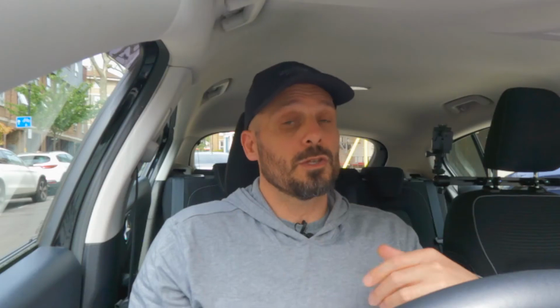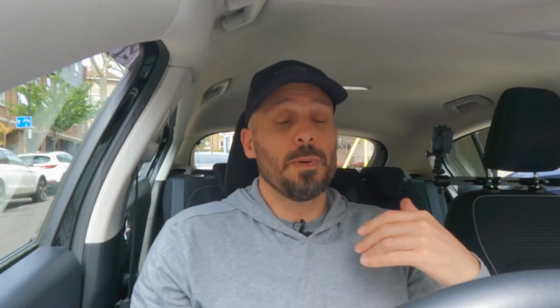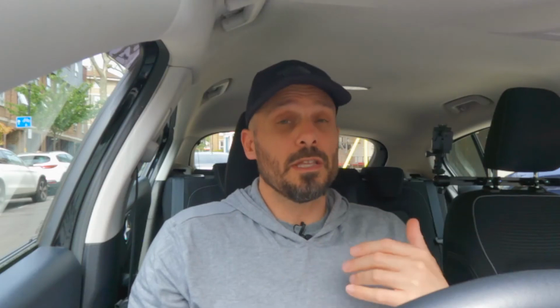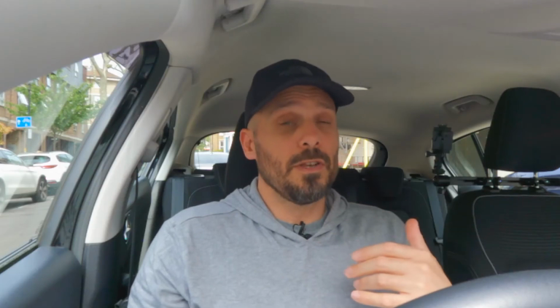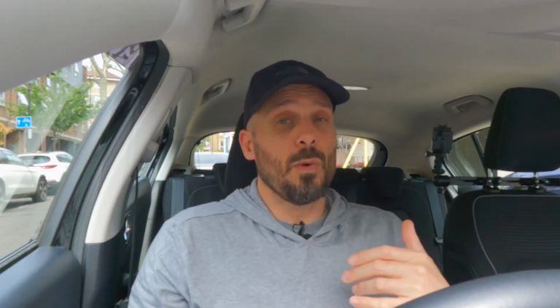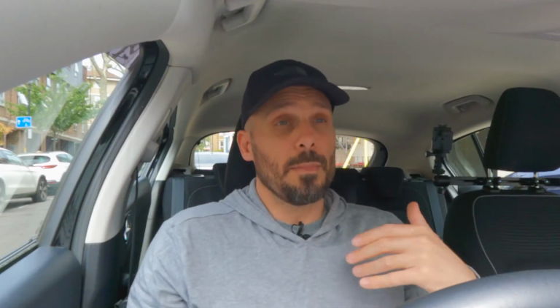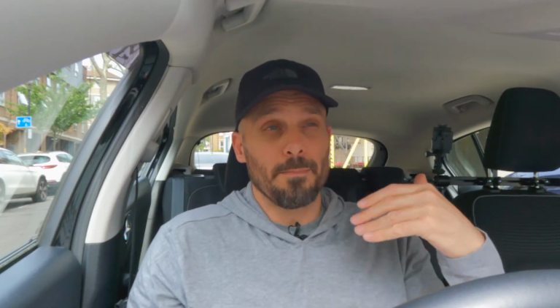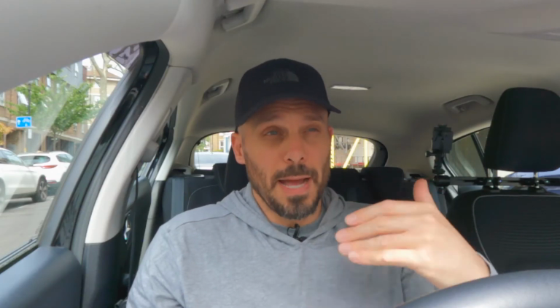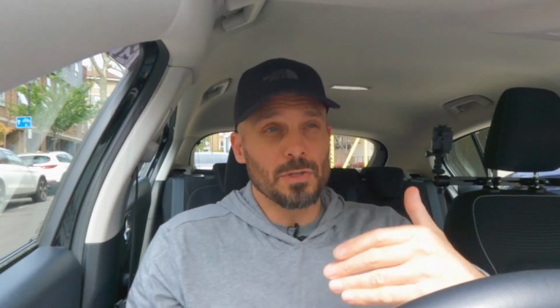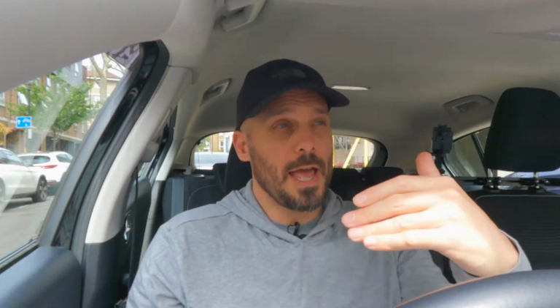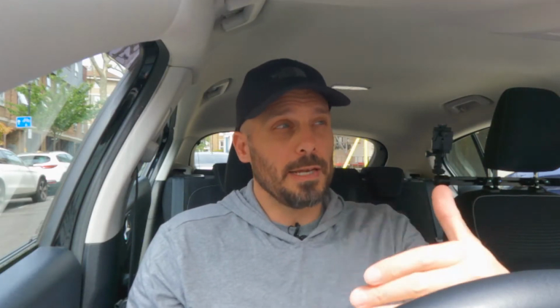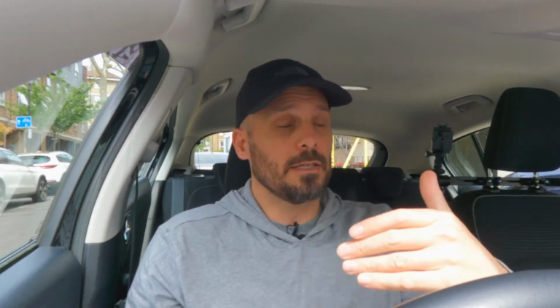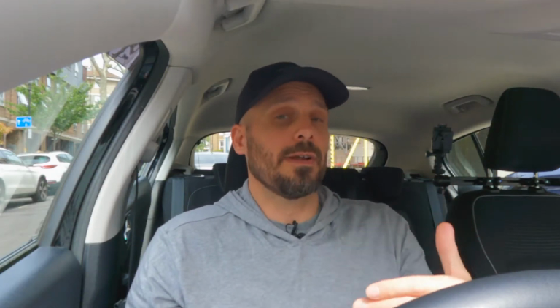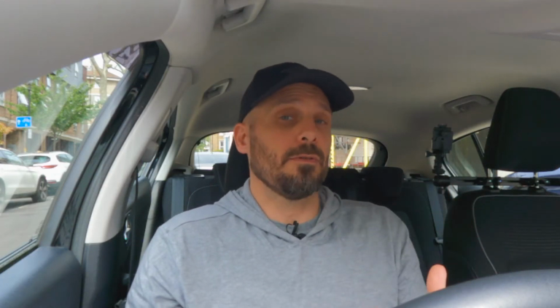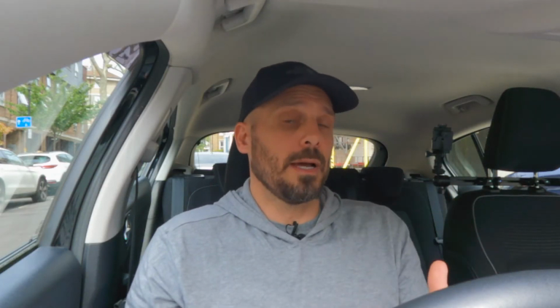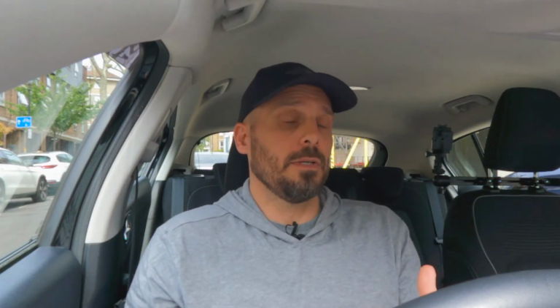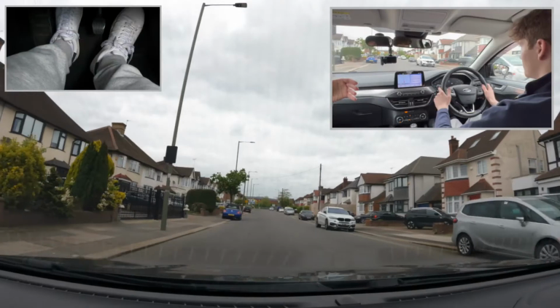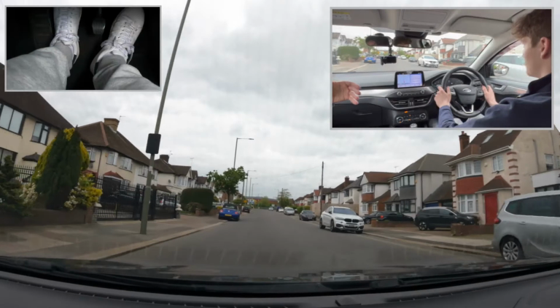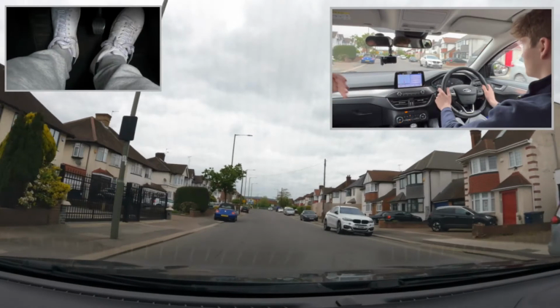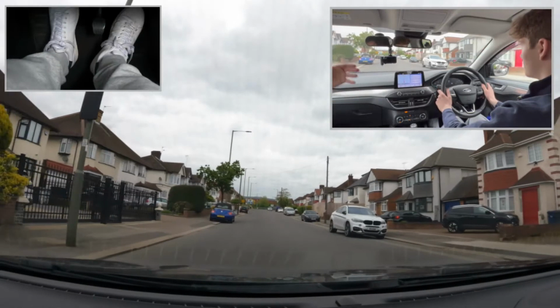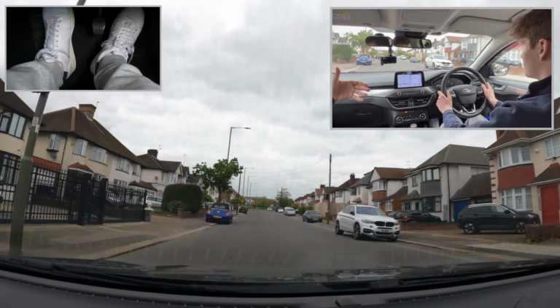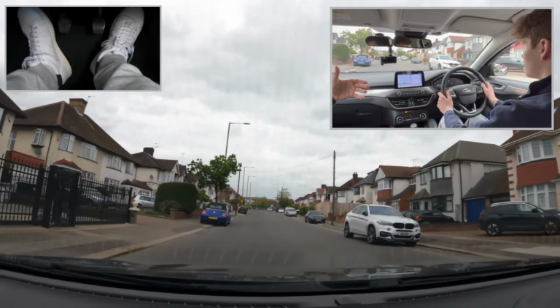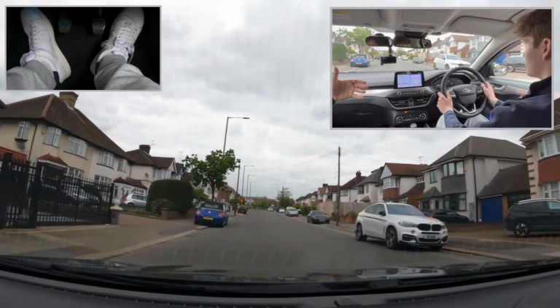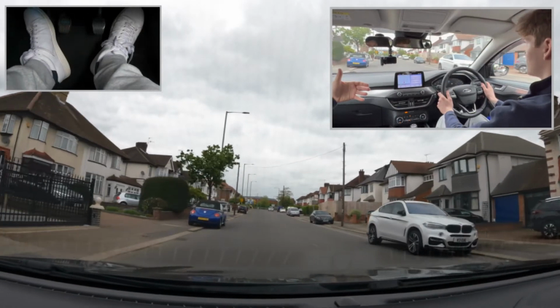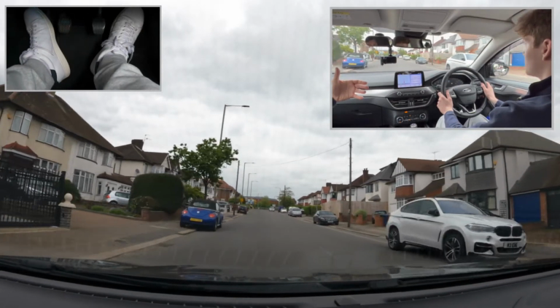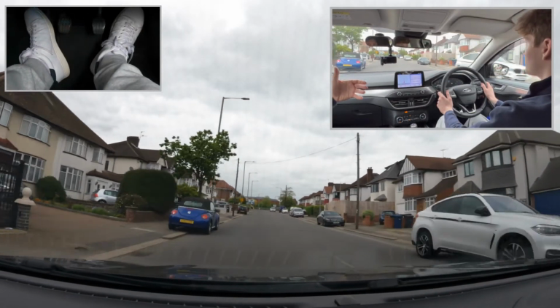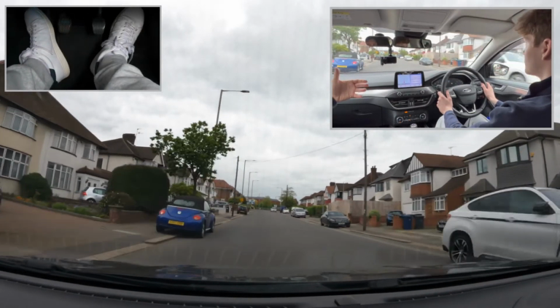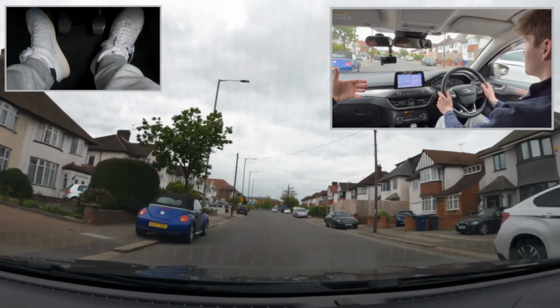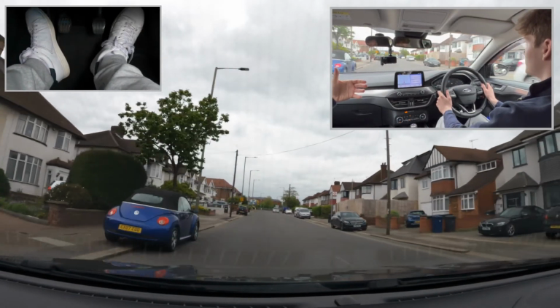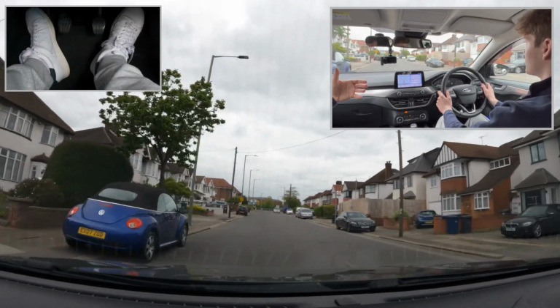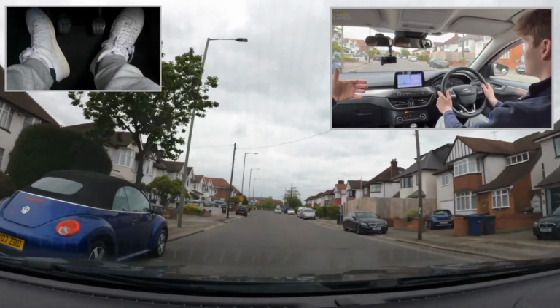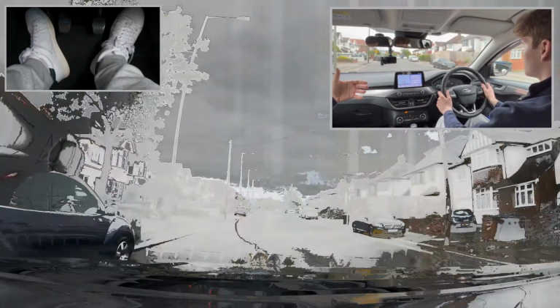We picked this video up about to enter the roundabout. We're going to be turning right — the third exit.